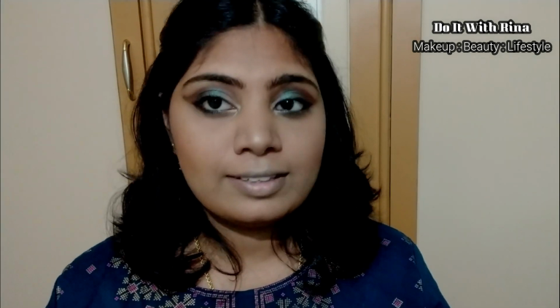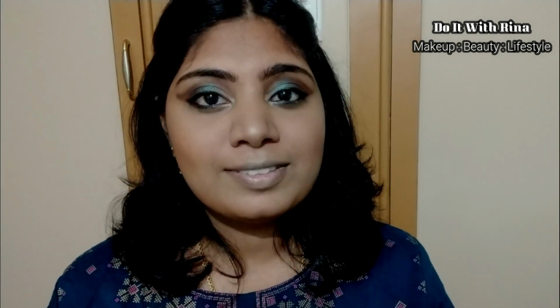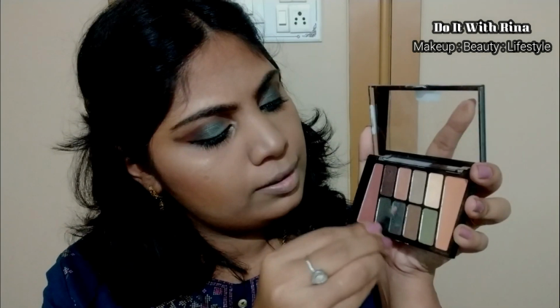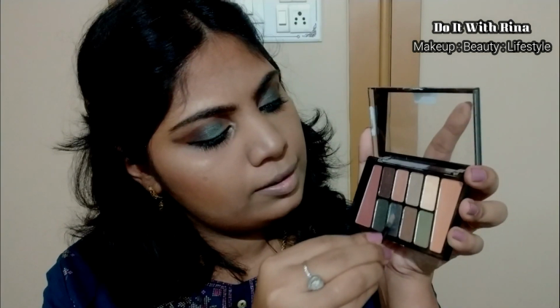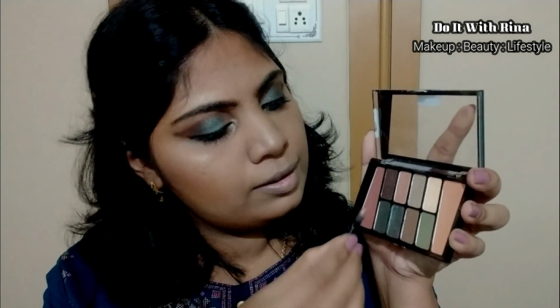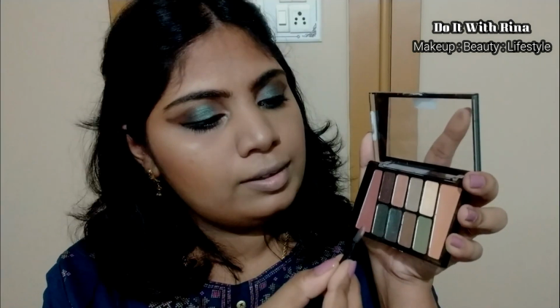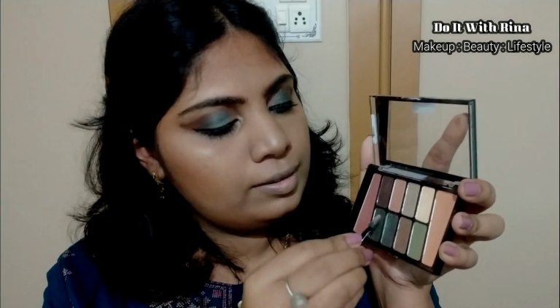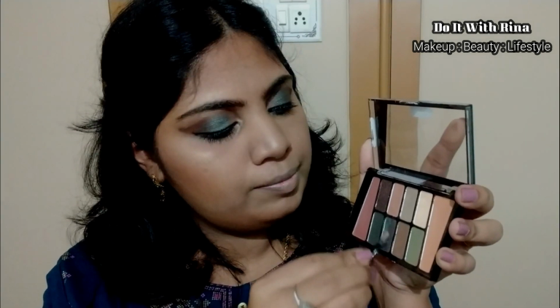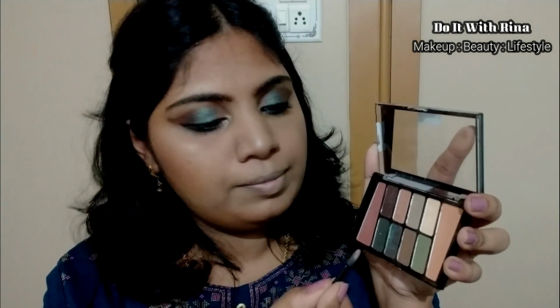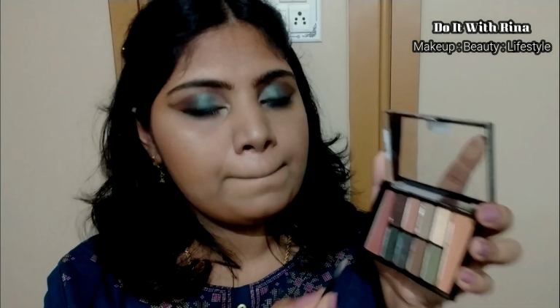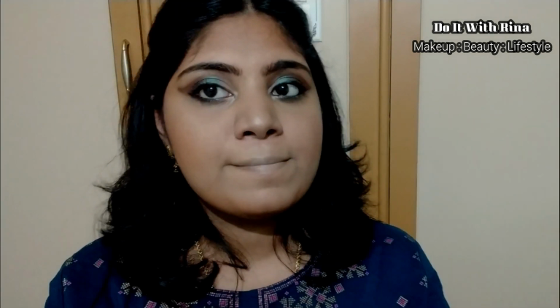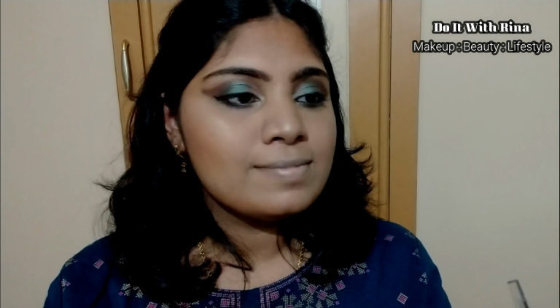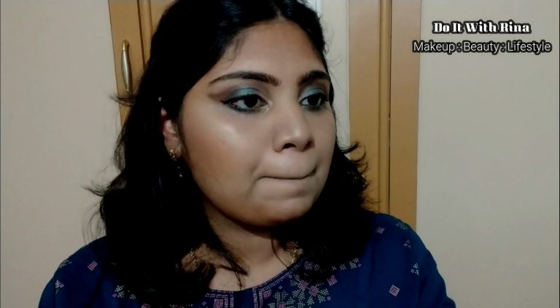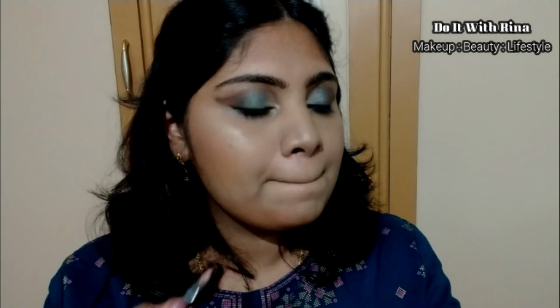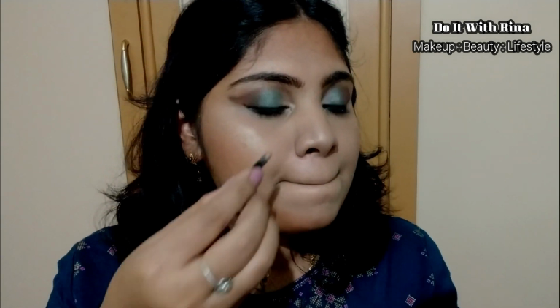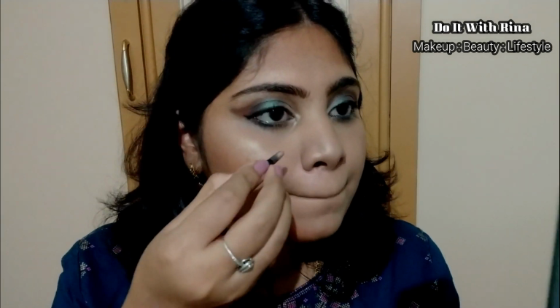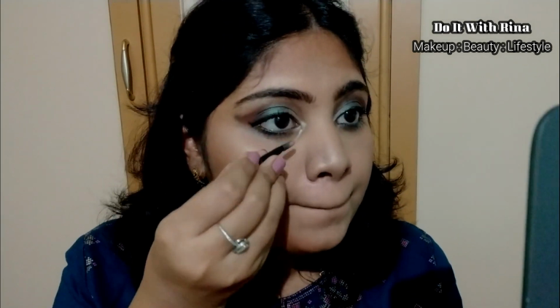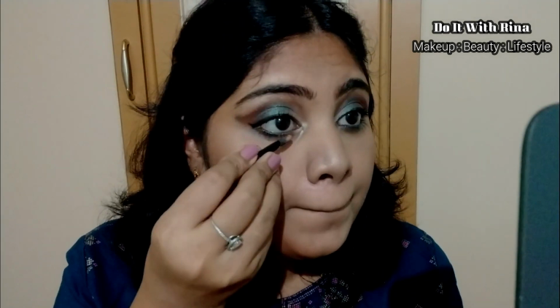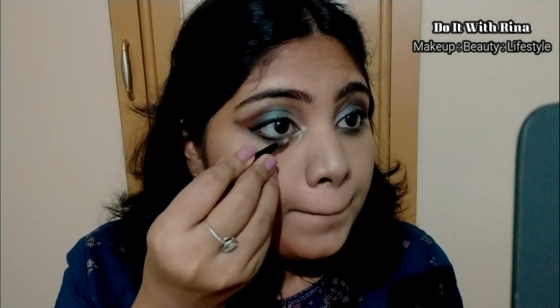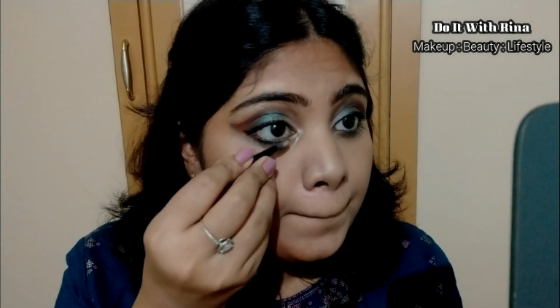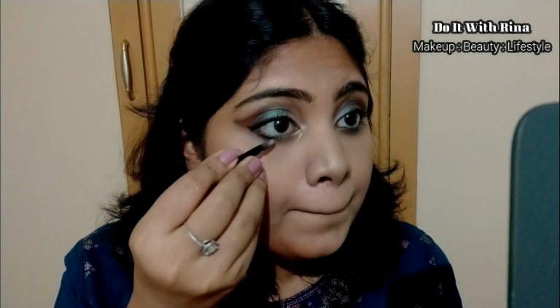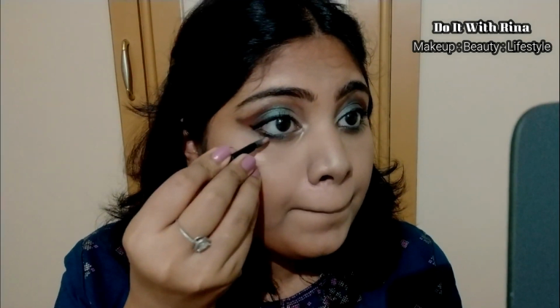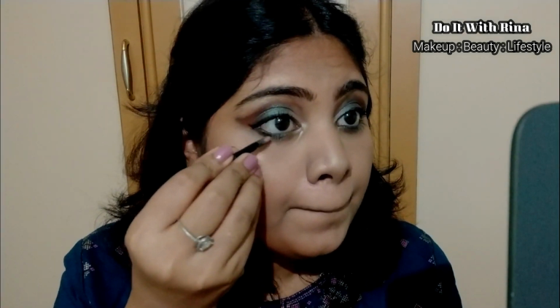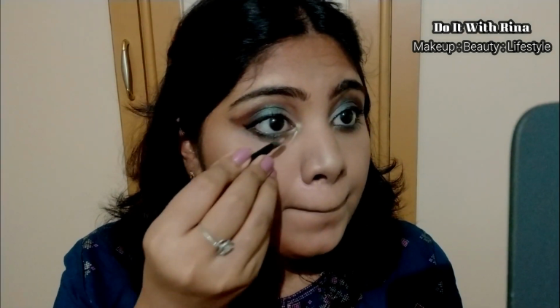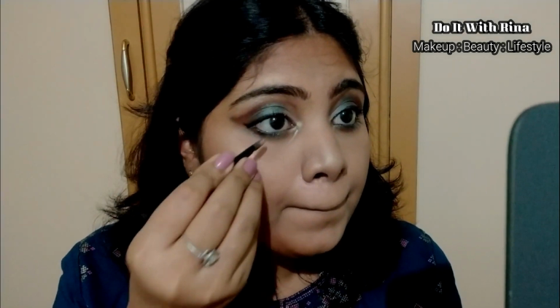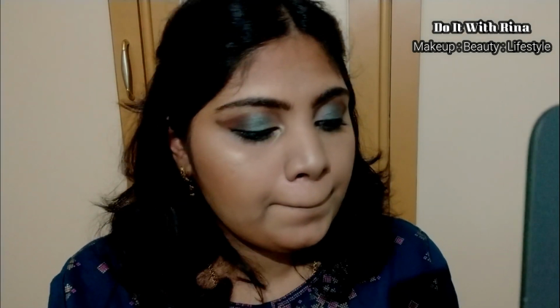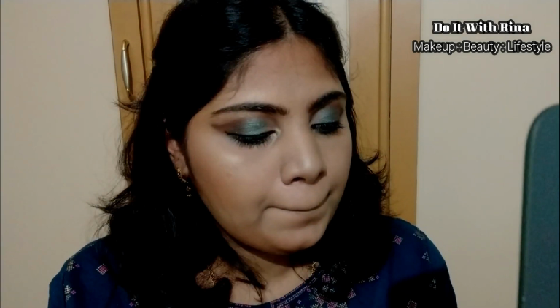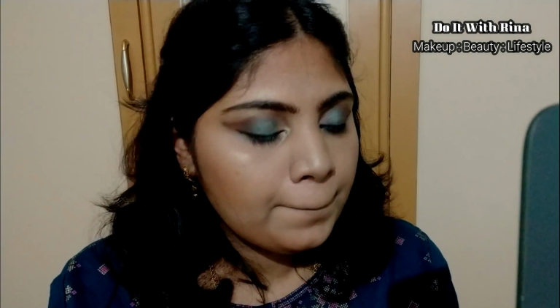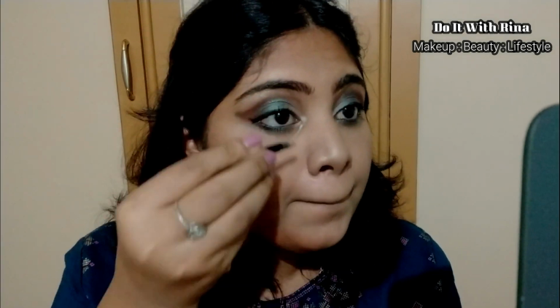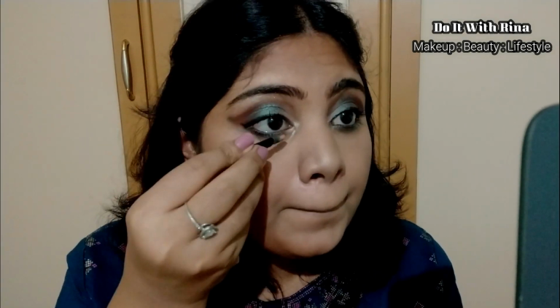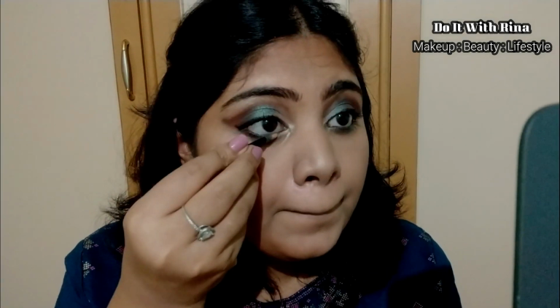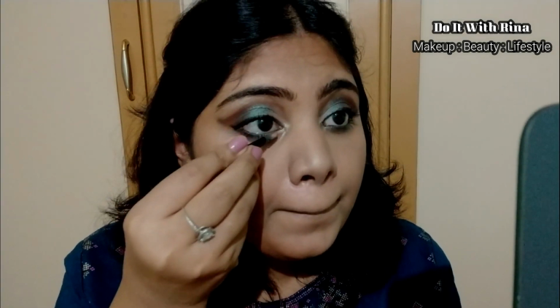For my lower waterline I'm completing the eyeshadow look using a very thin layer of the lit color.